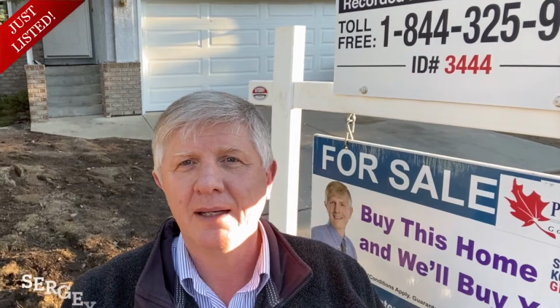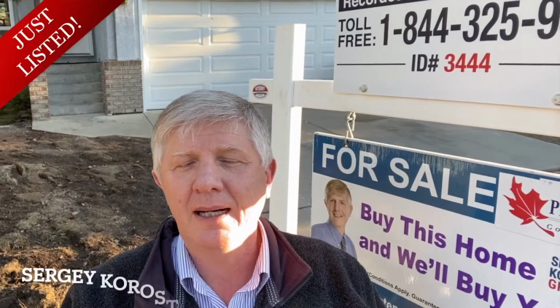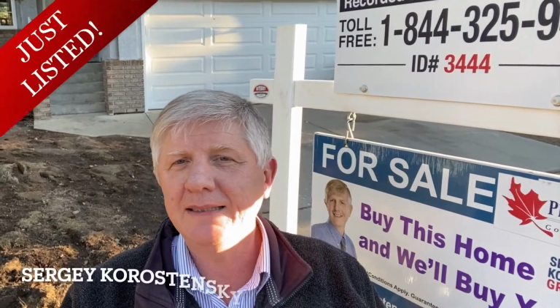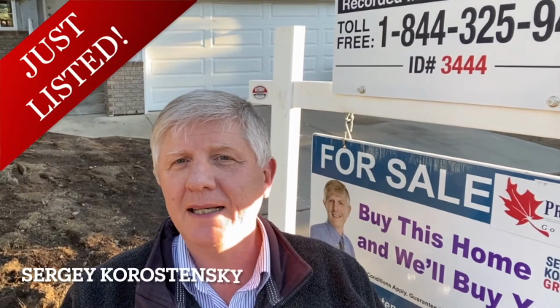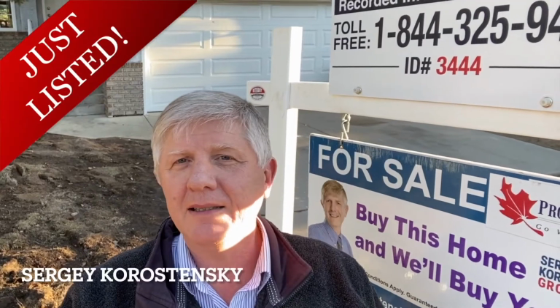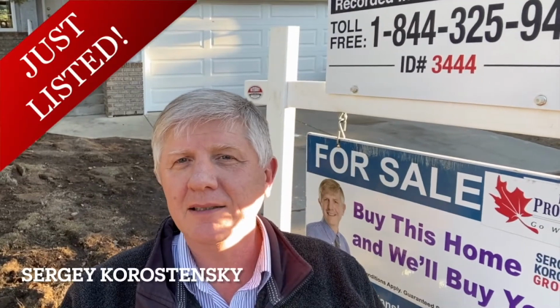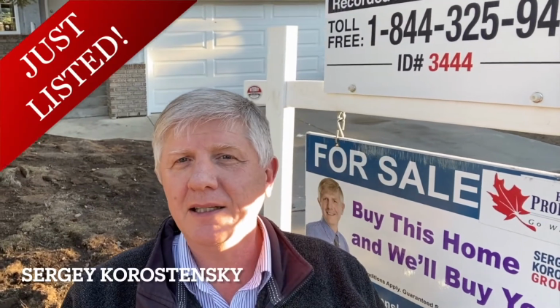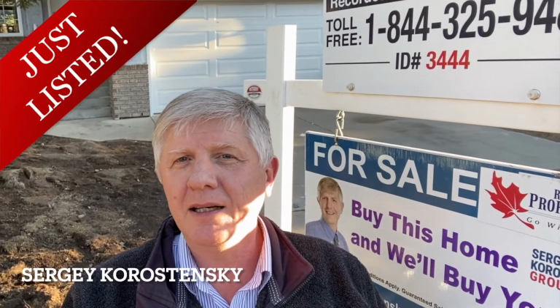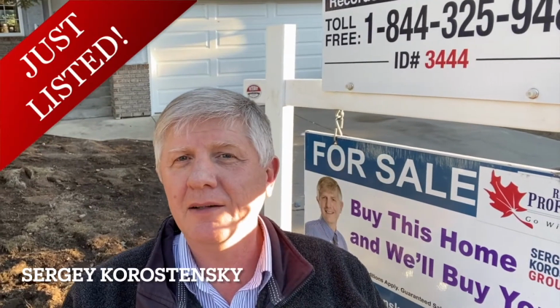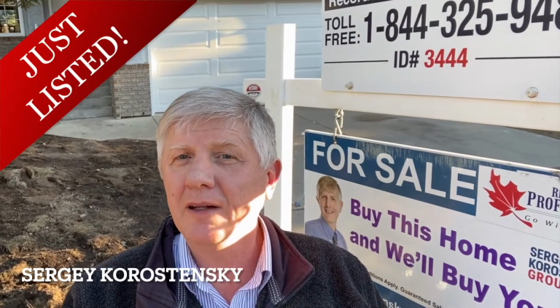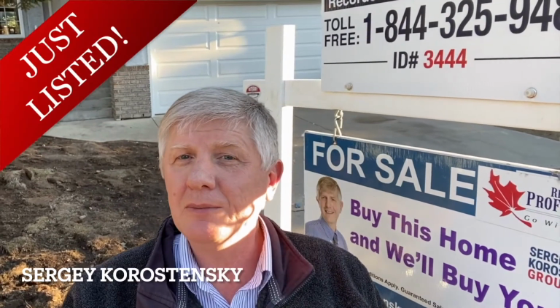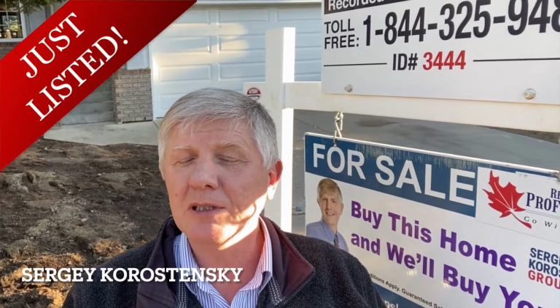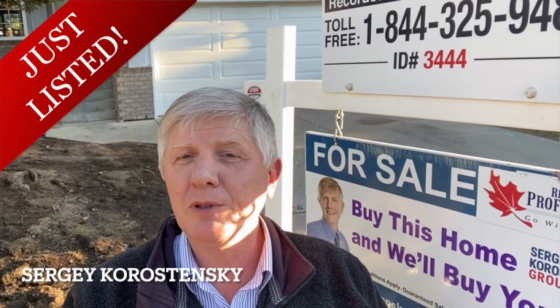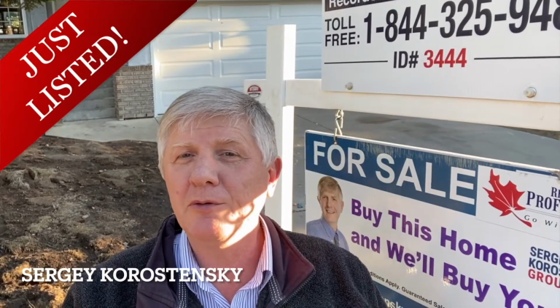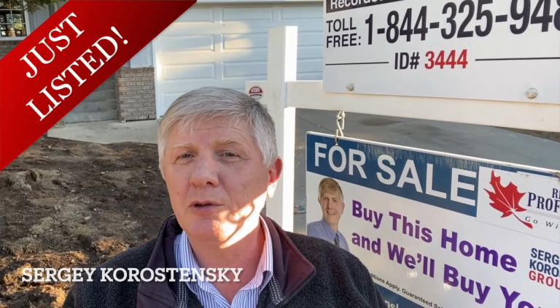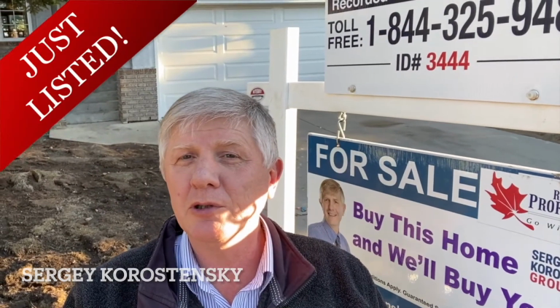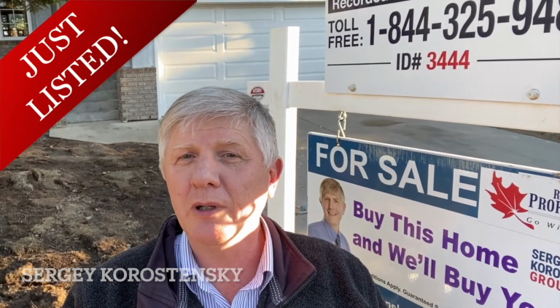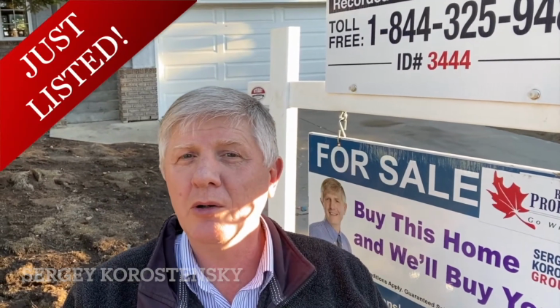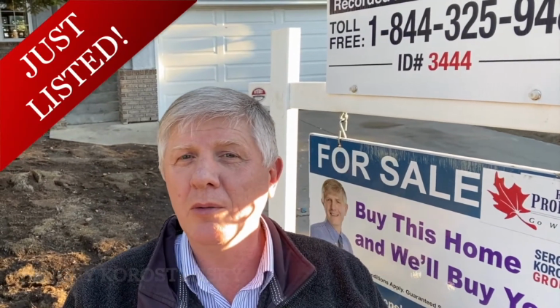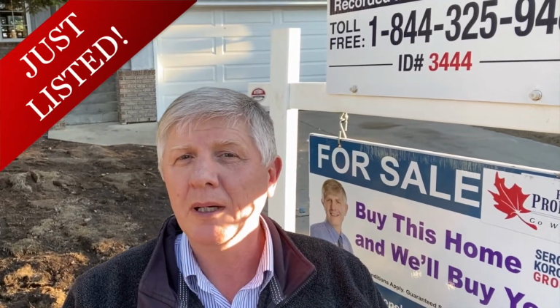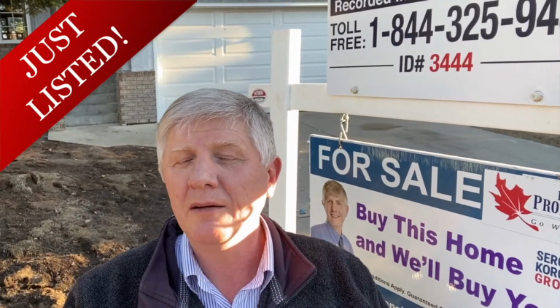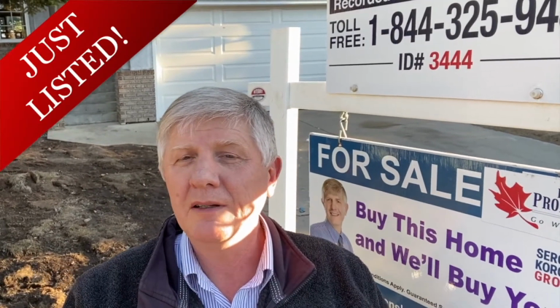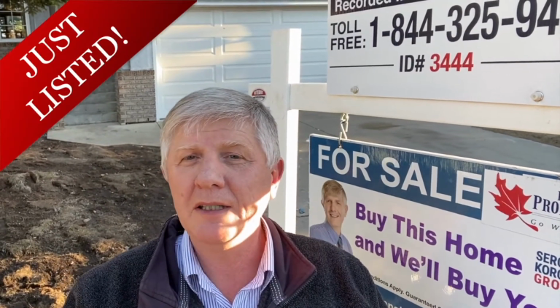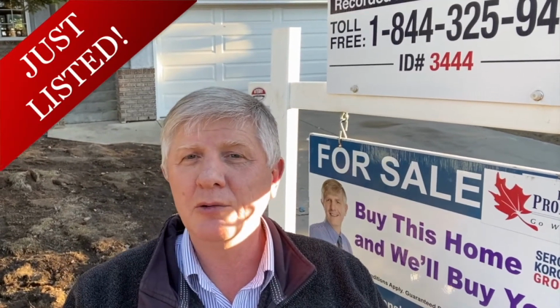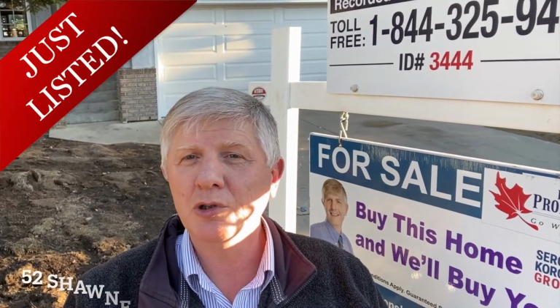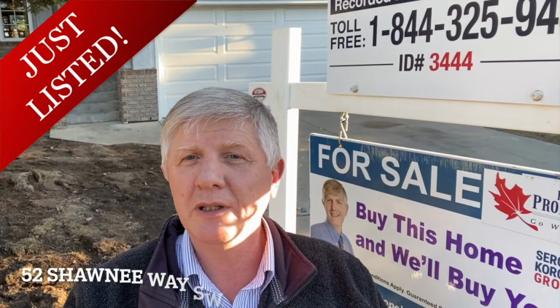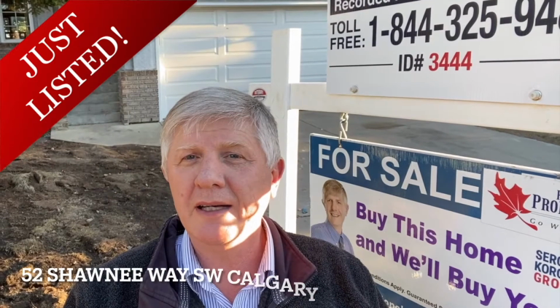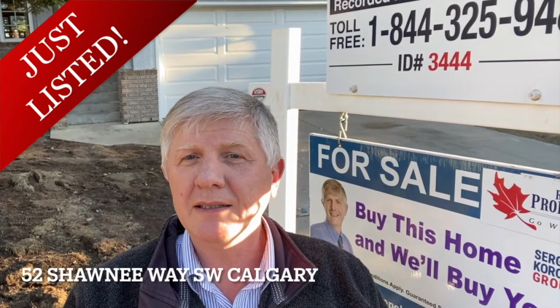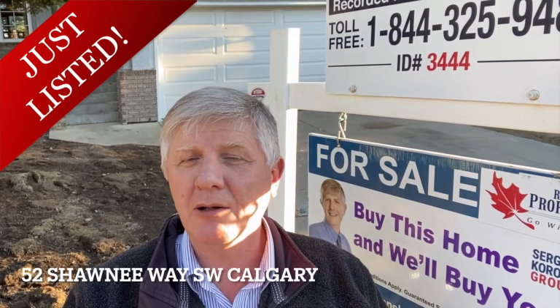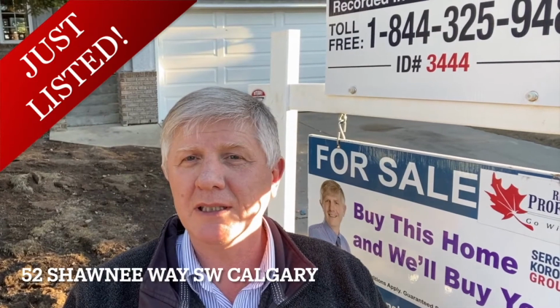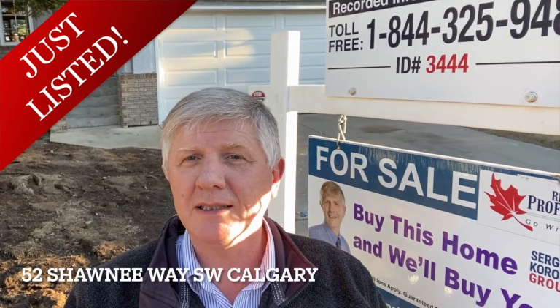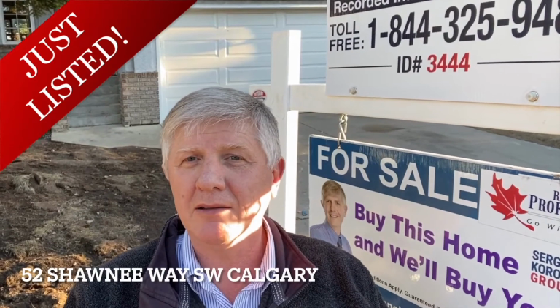Hi, Sergei Karasenskyi here and welcome to this beautiful two-story home, 52 Shawnee Way, South-East, Calgary.